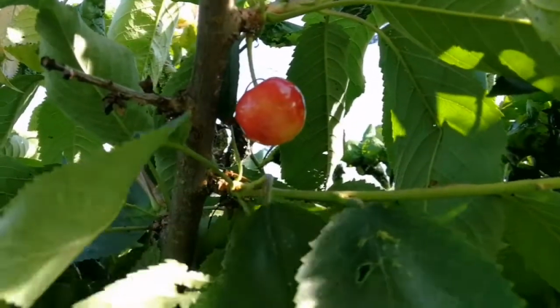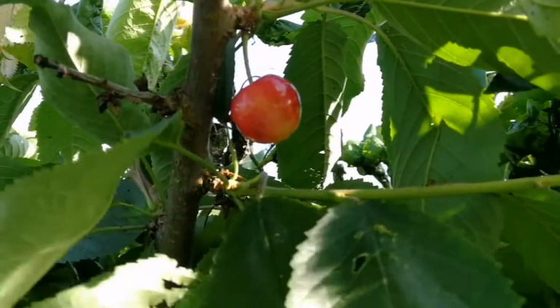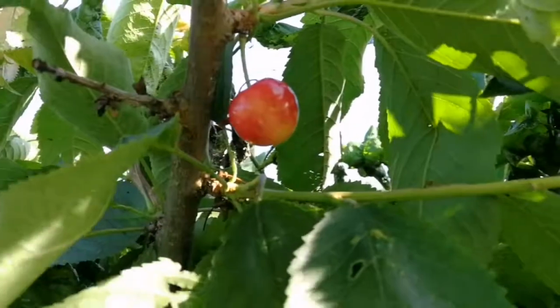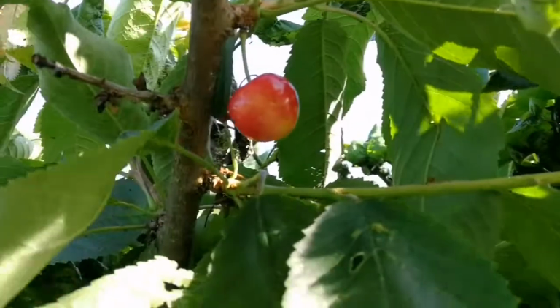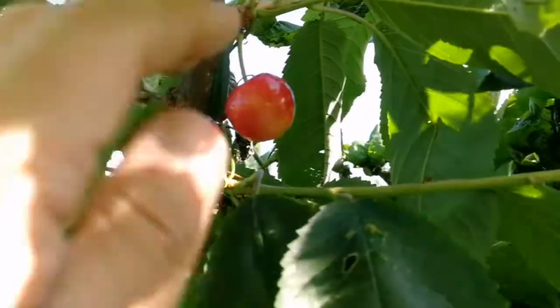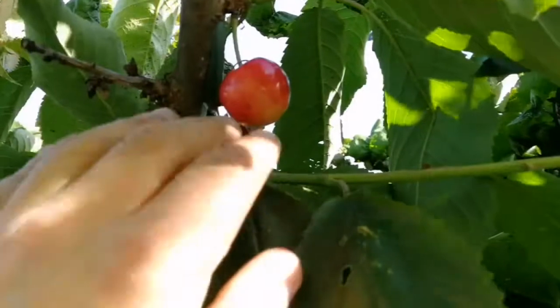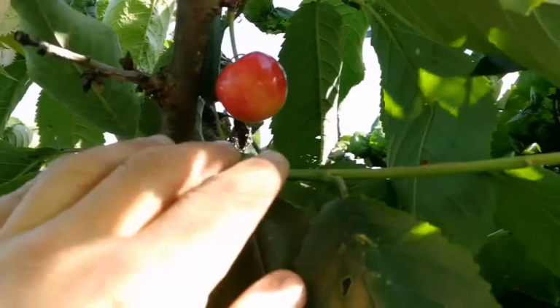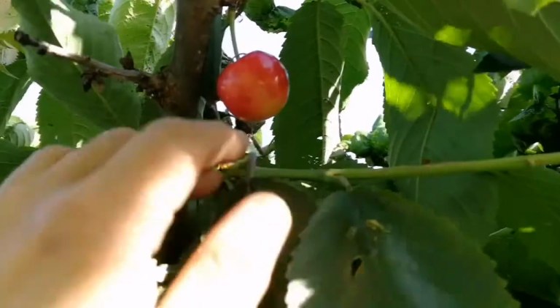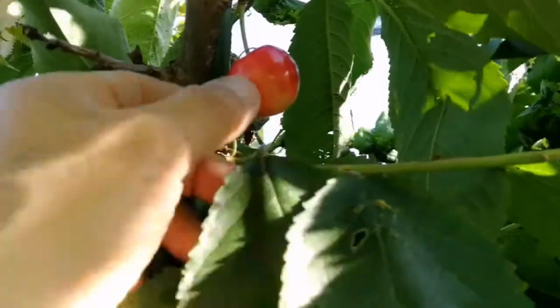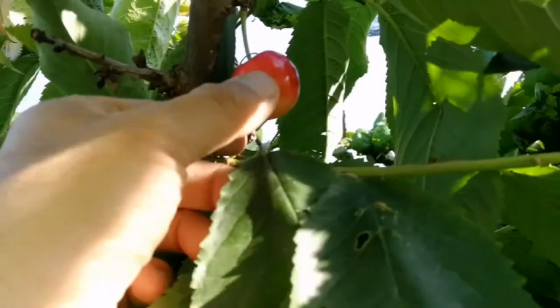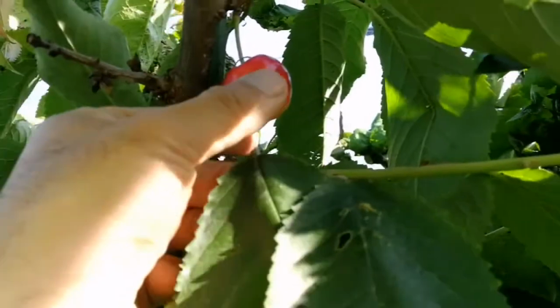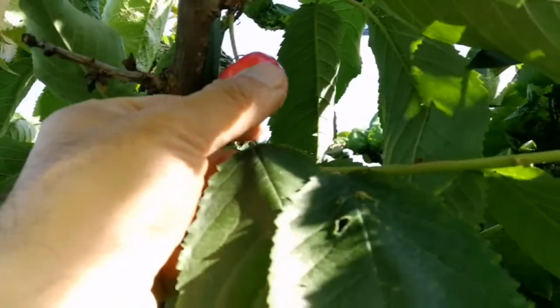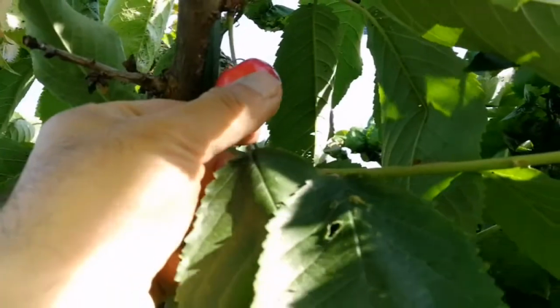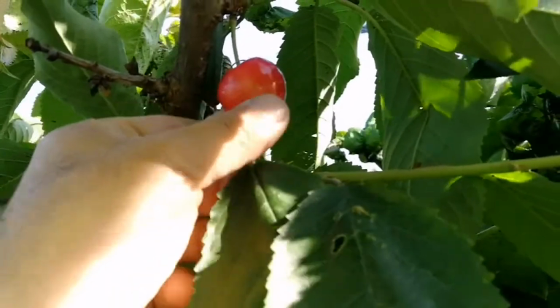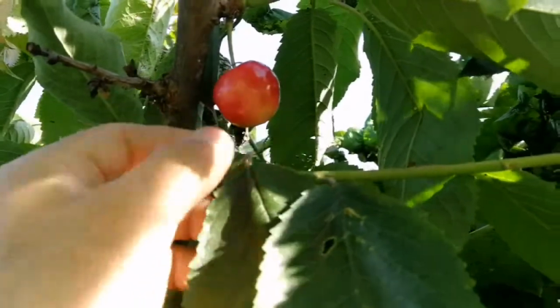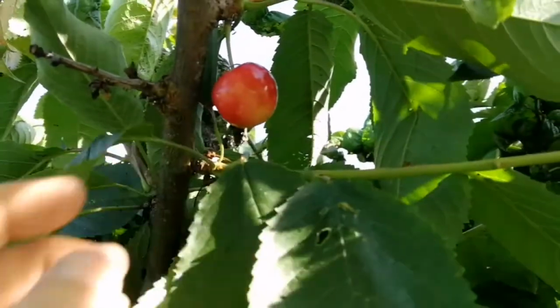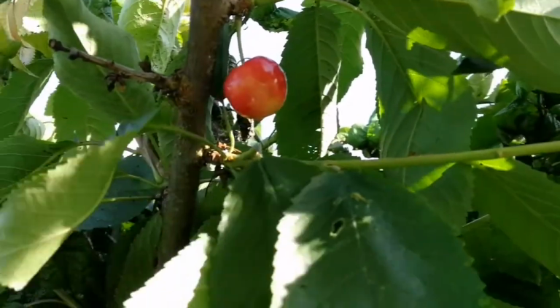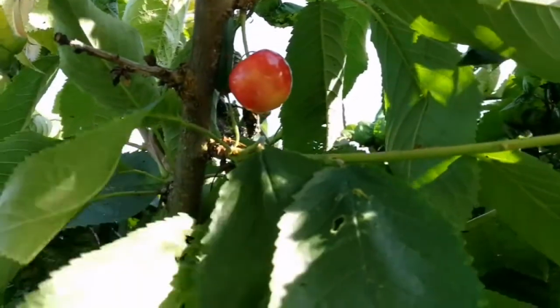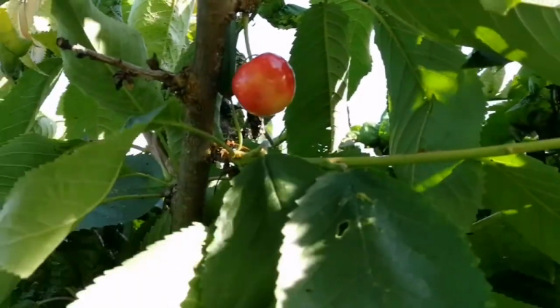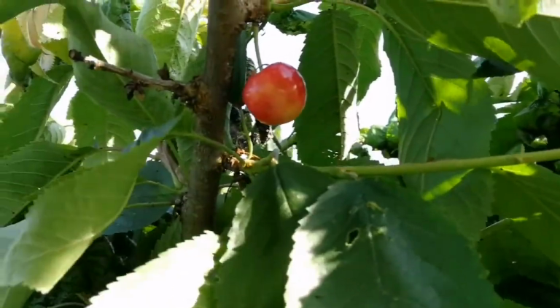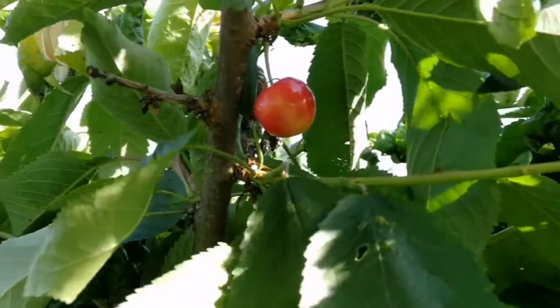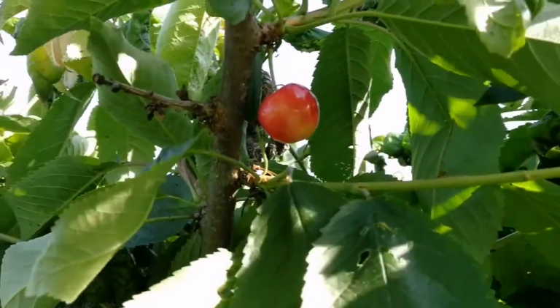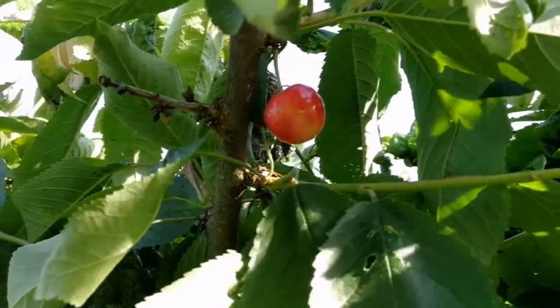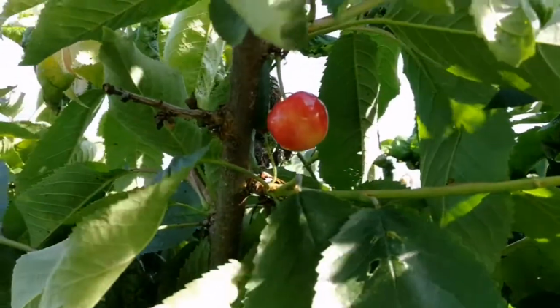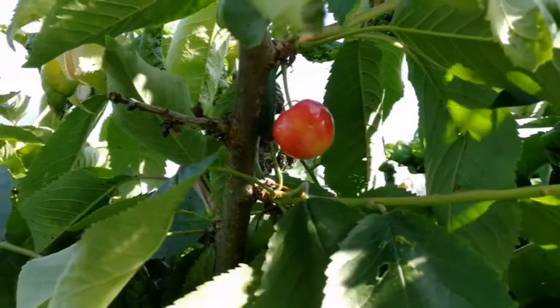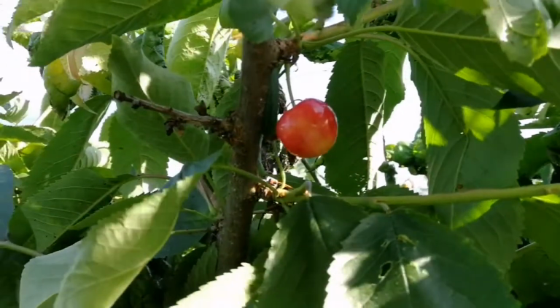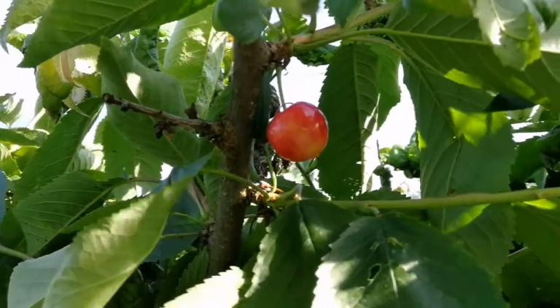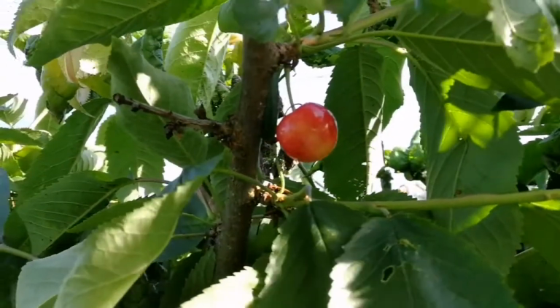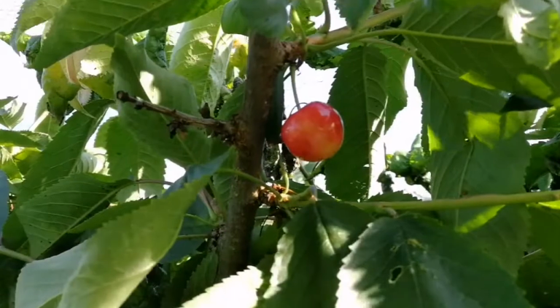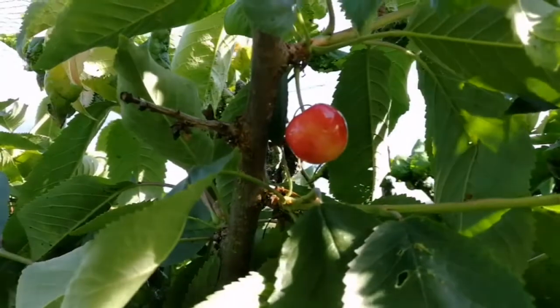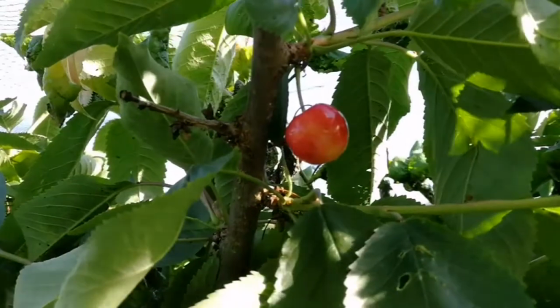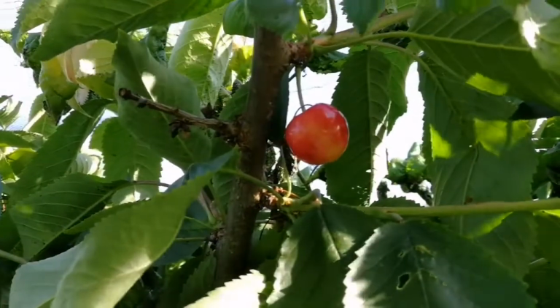And the color has changed now. So I hope in a few weeks' time it will be ready to harvest.